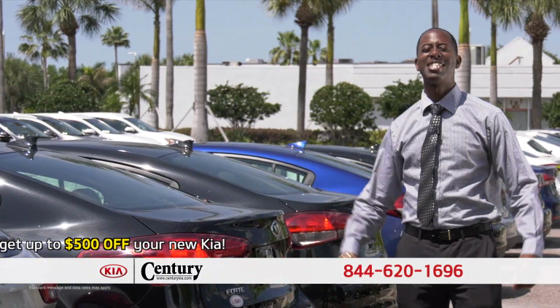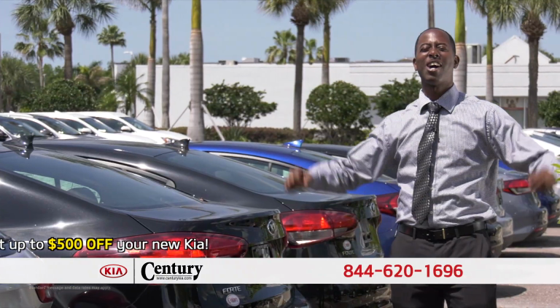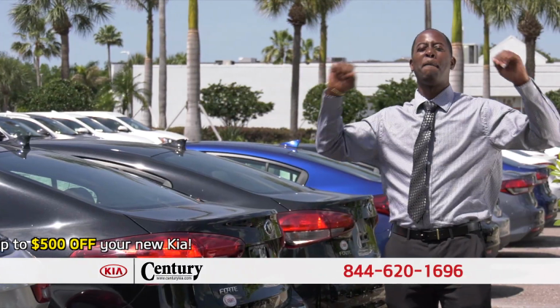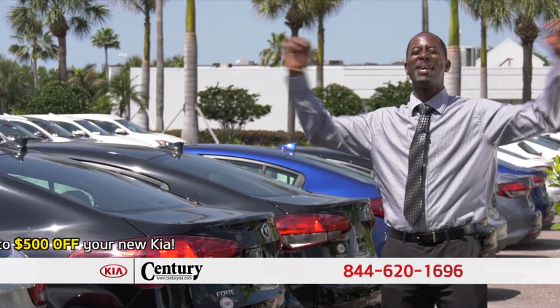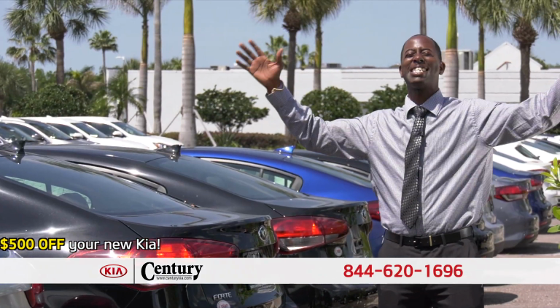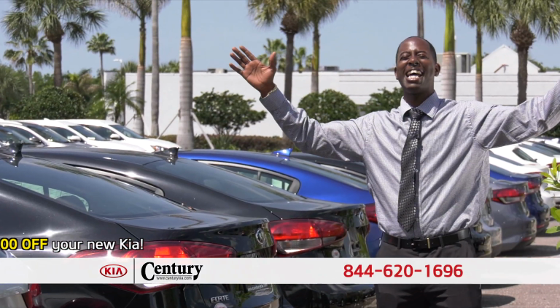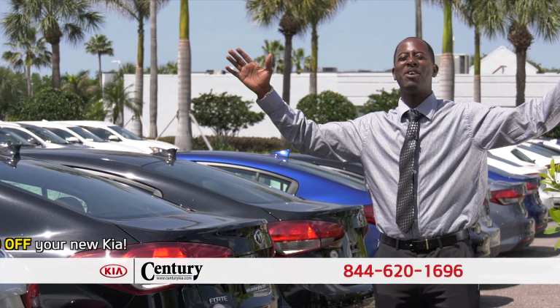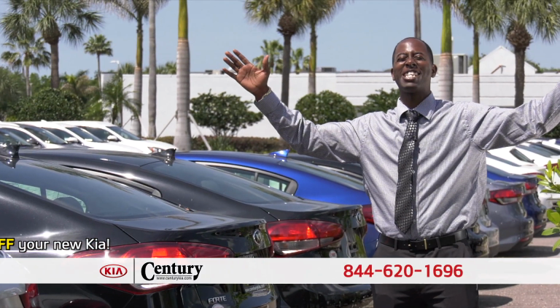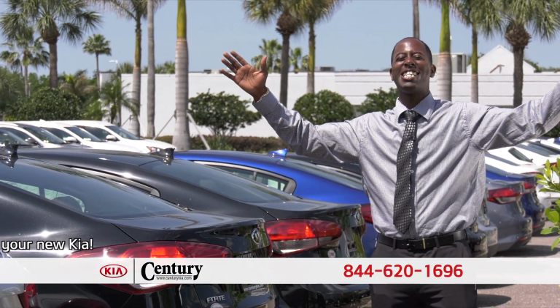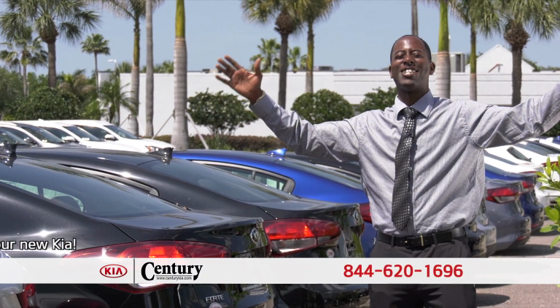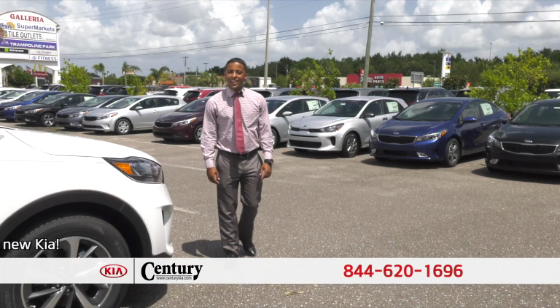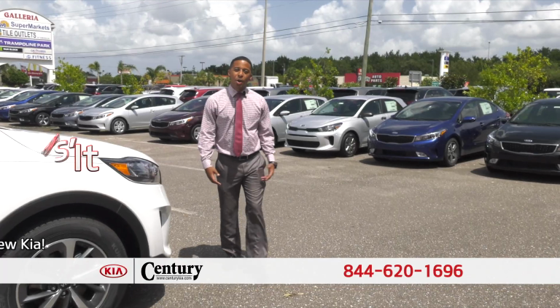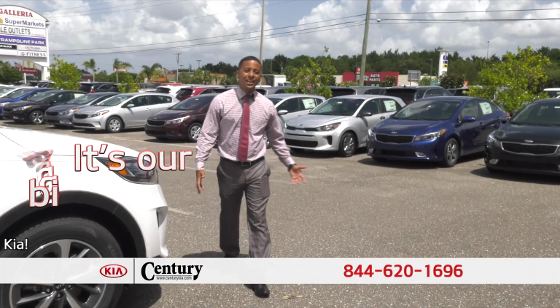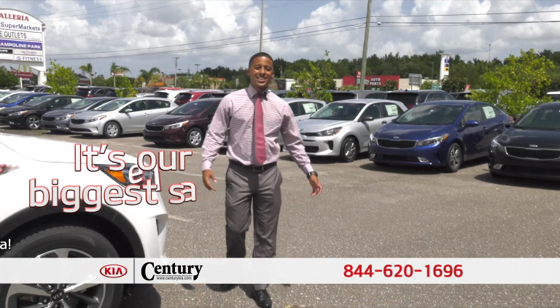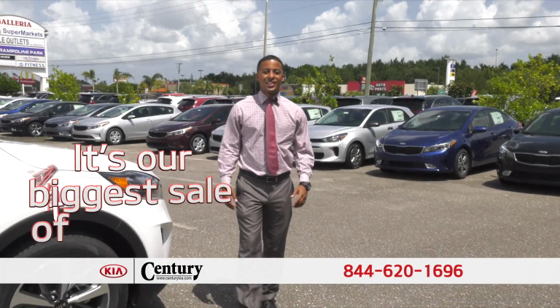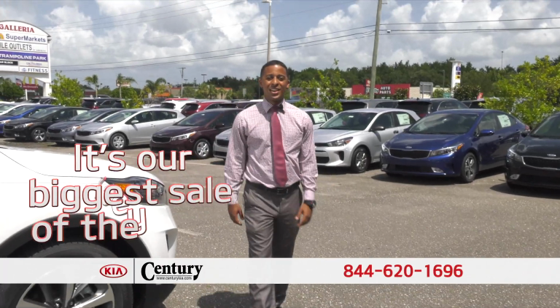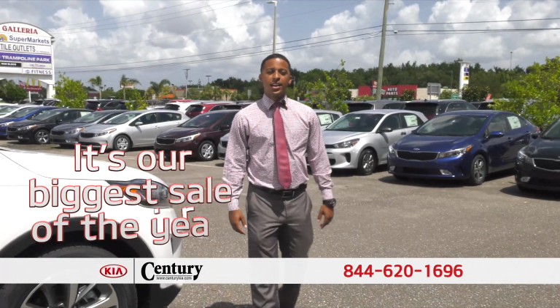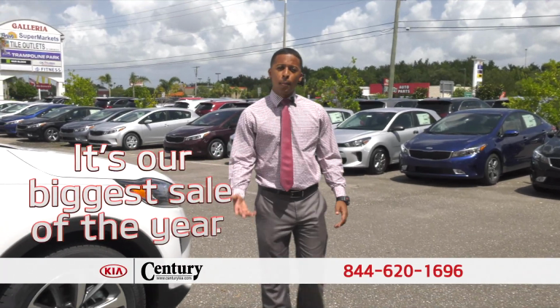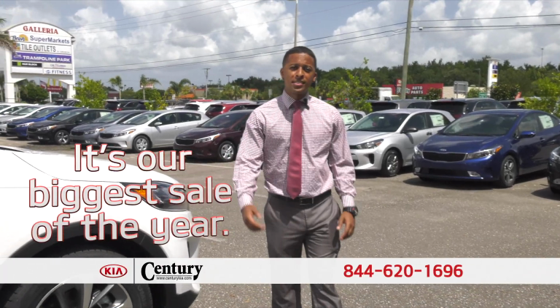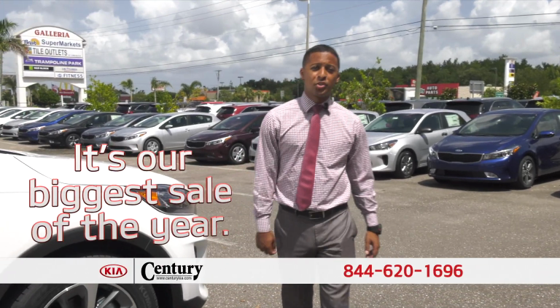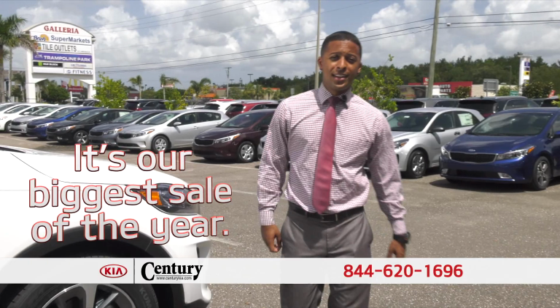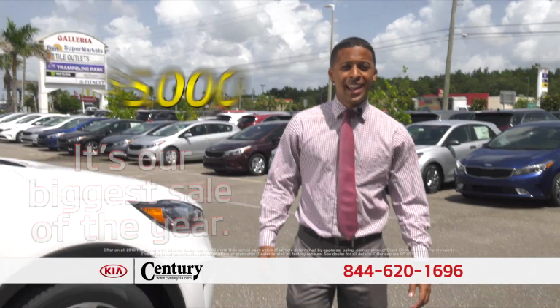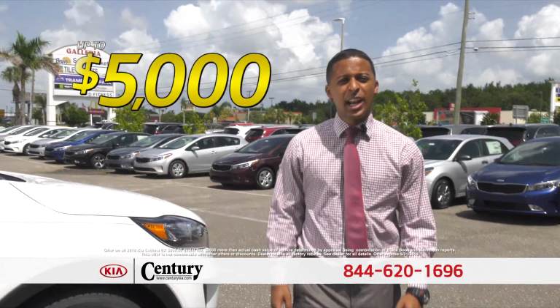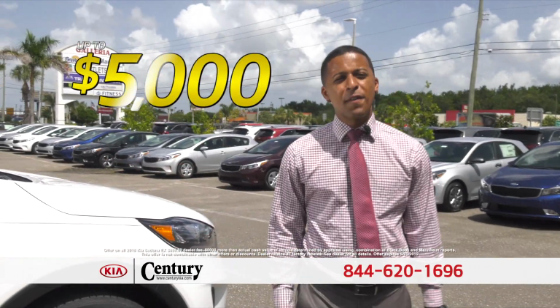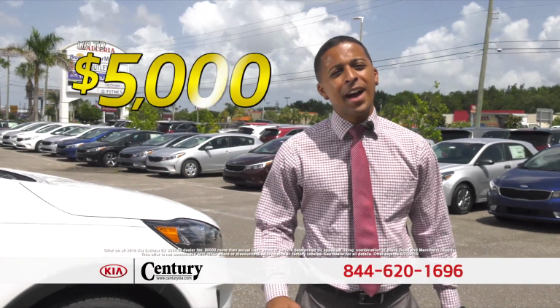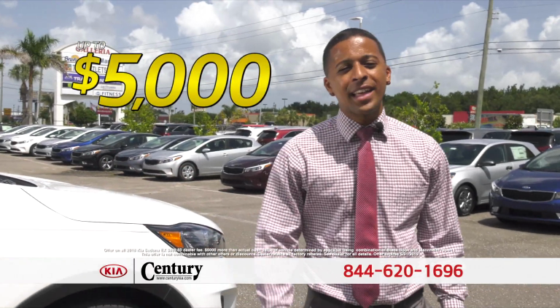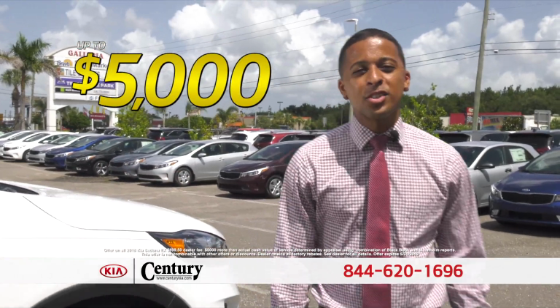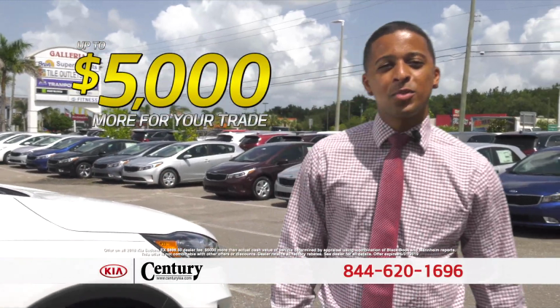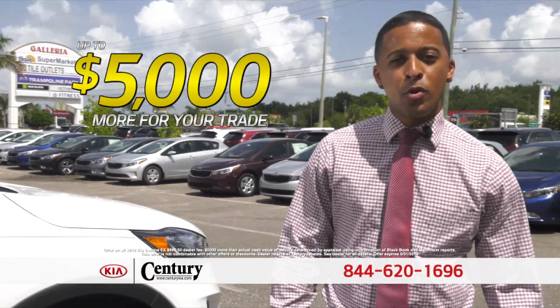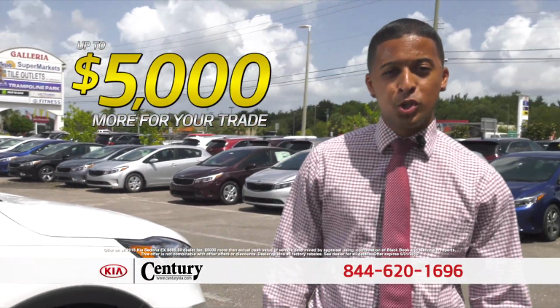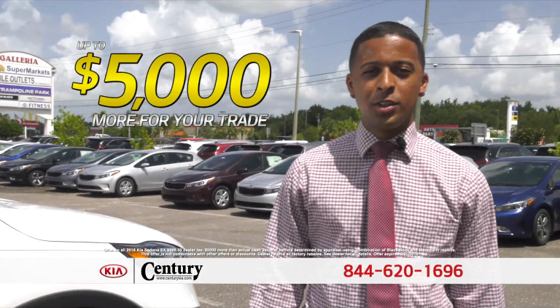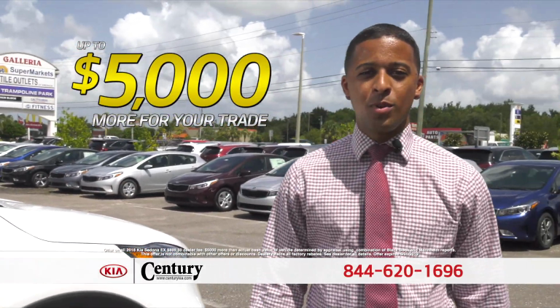It's our biggest sale of the year. Come into Century Kia today and get up to $5,000 more than your trade is worth.